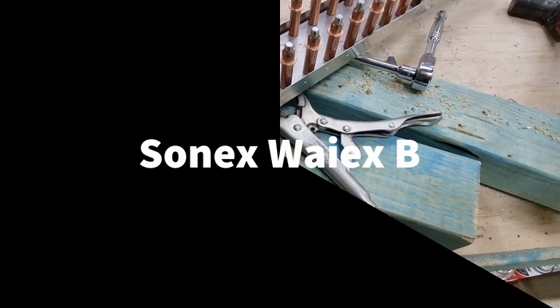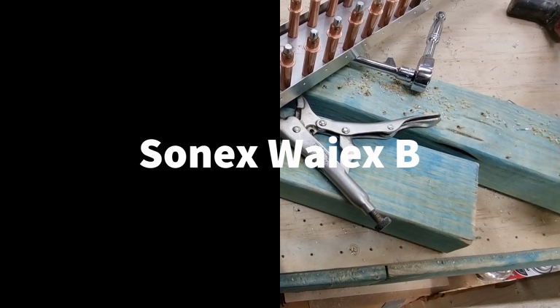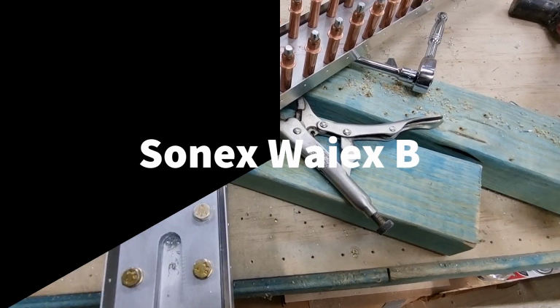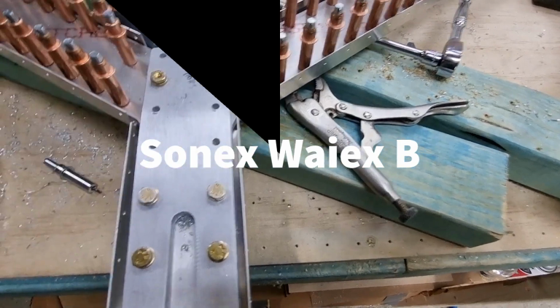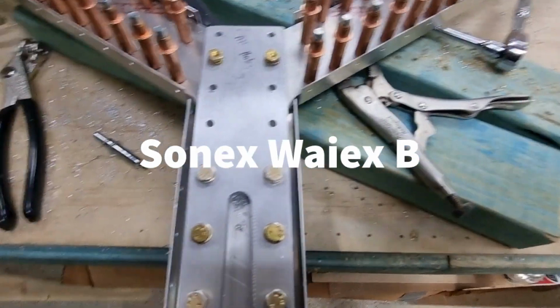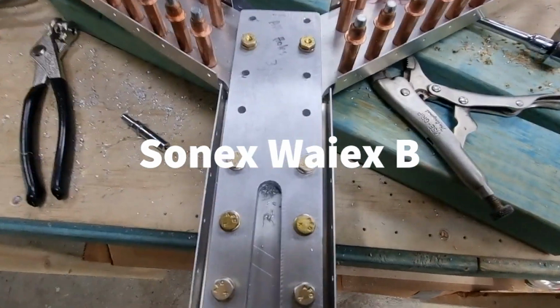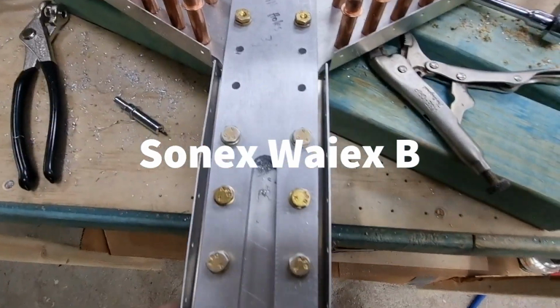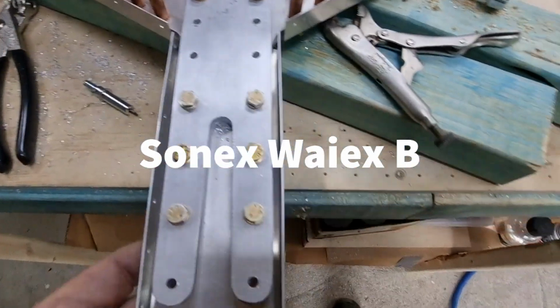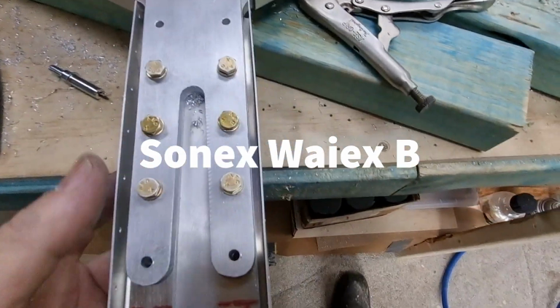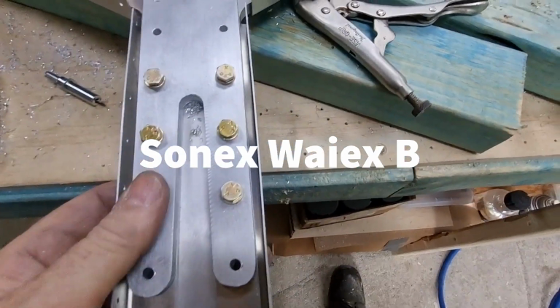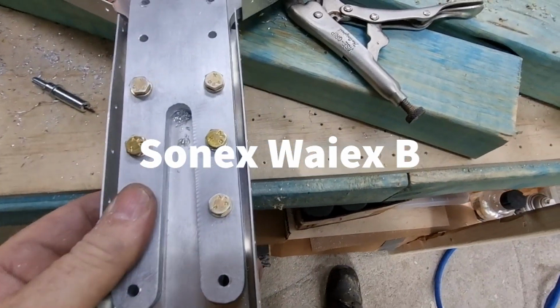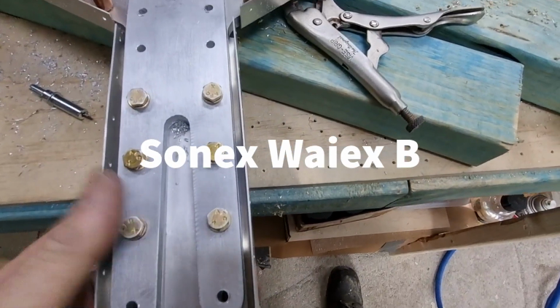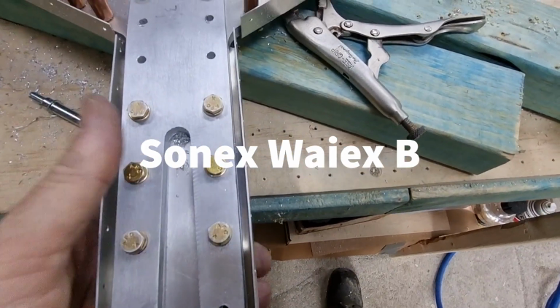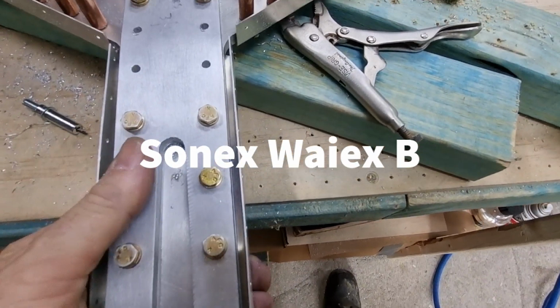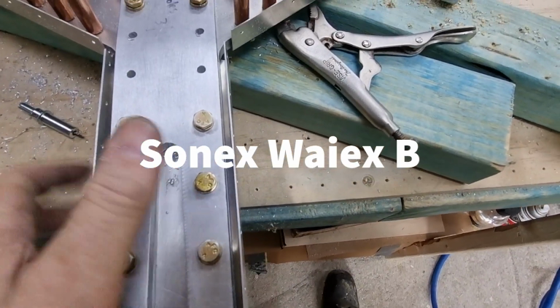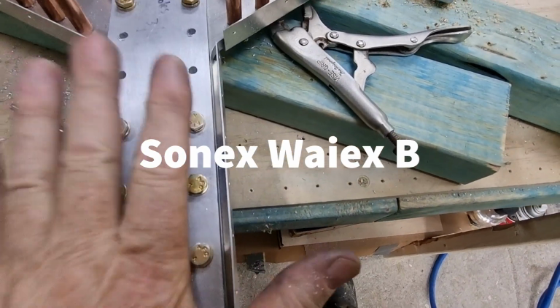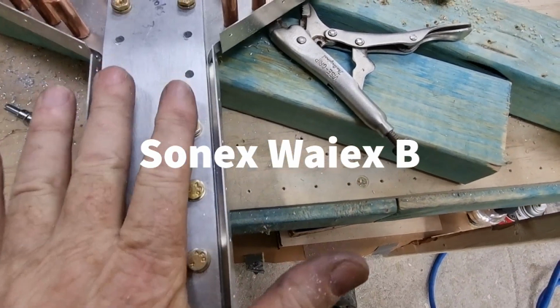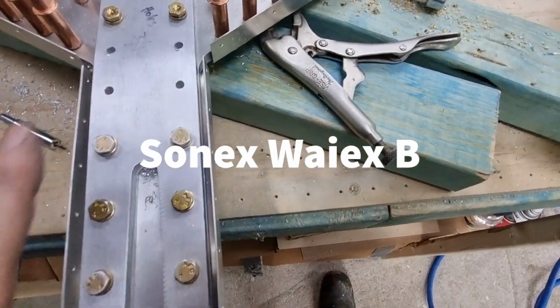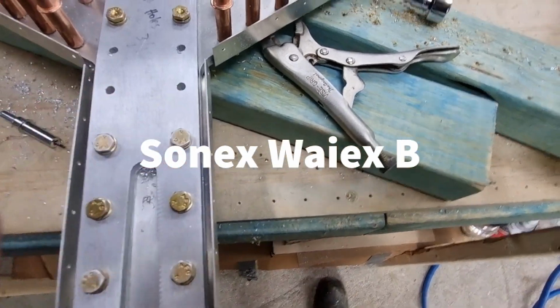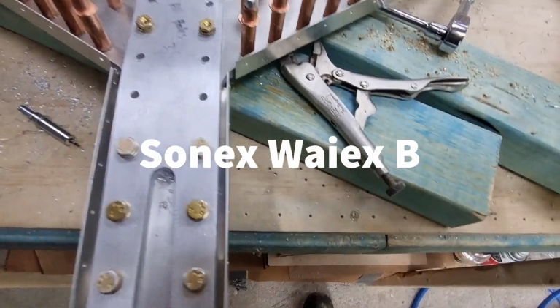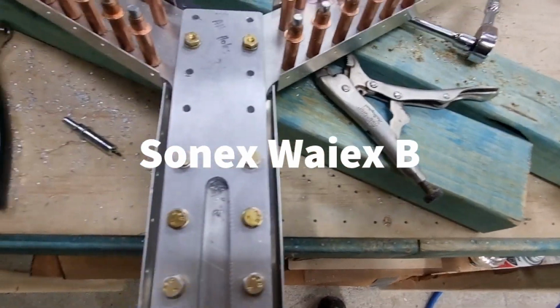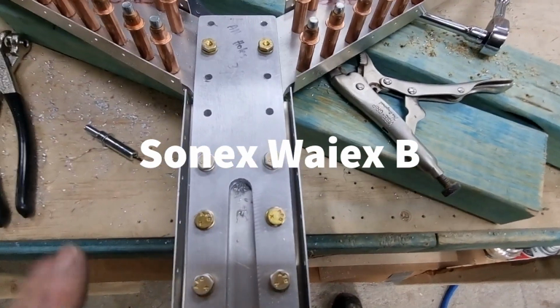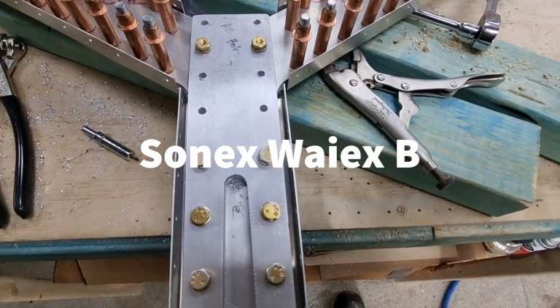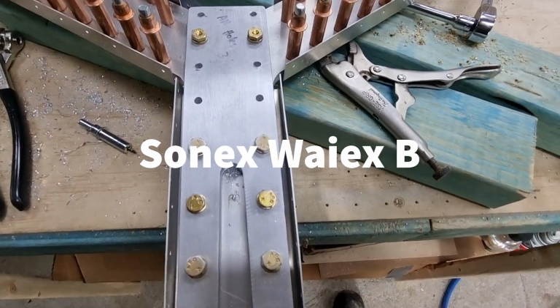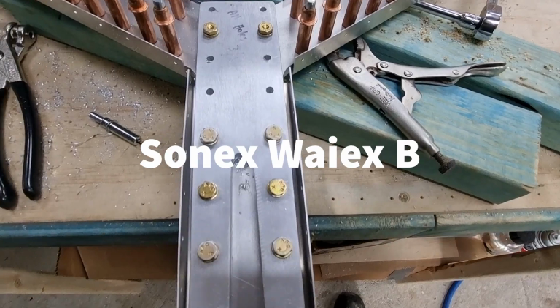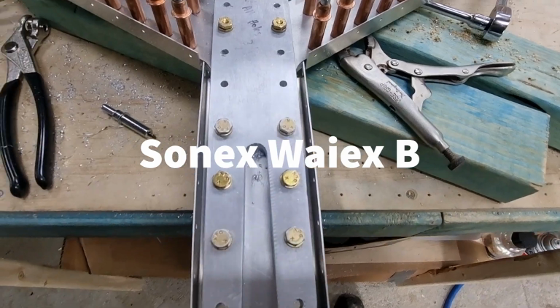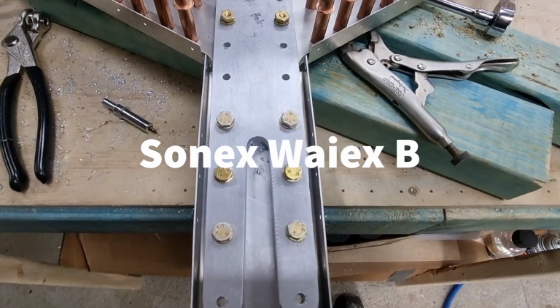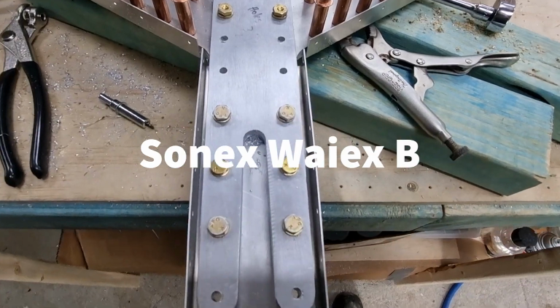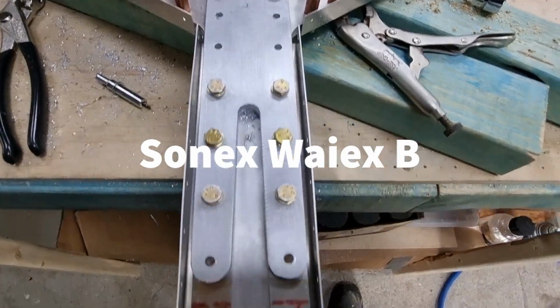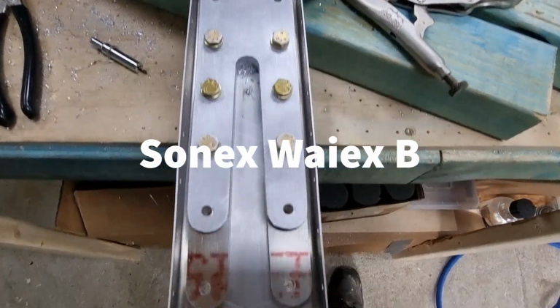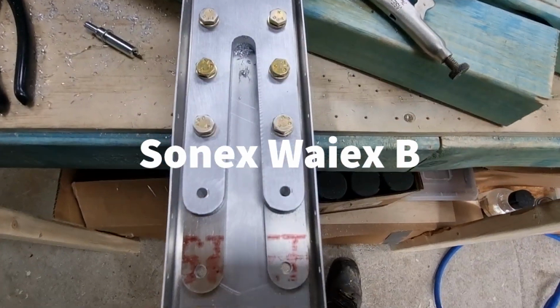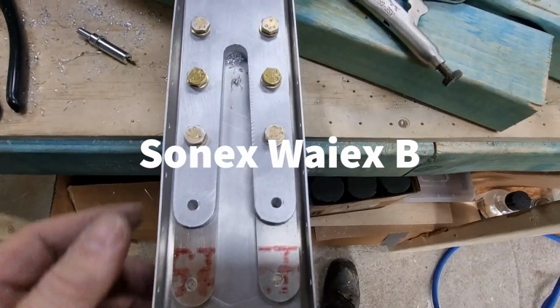Whilst I was upsizing, a couple of the bolts I'm not happy with — they're a little bit sort of skewy.